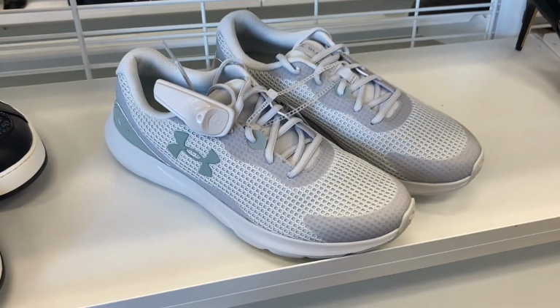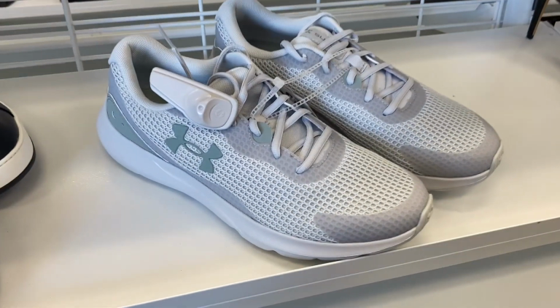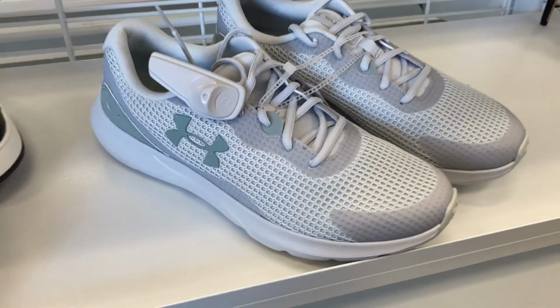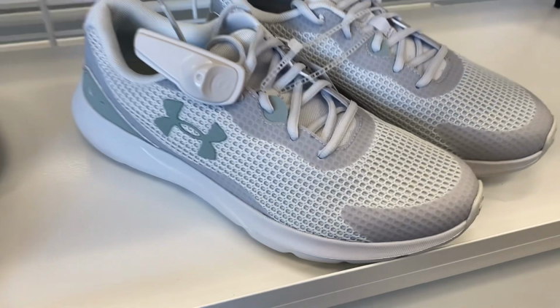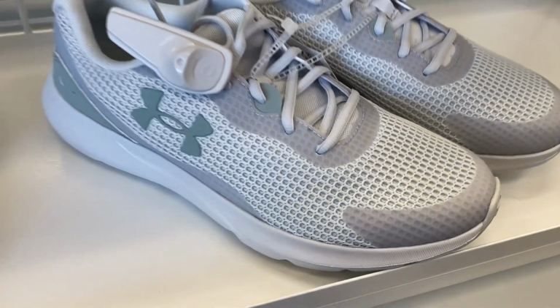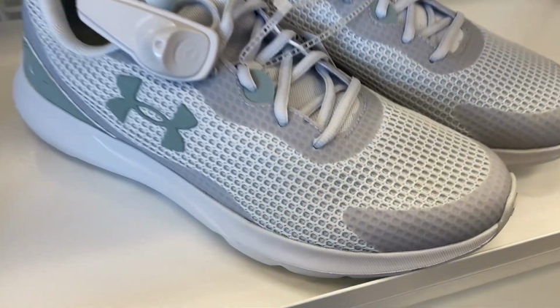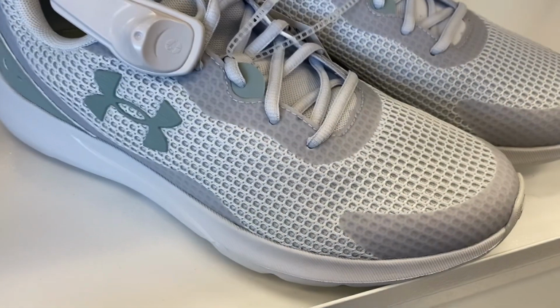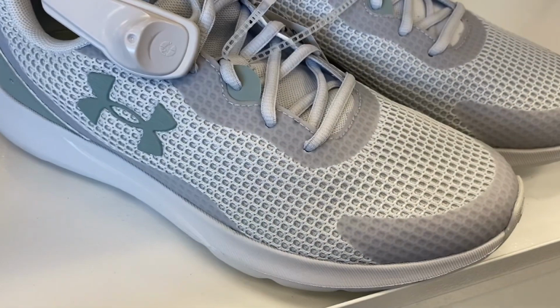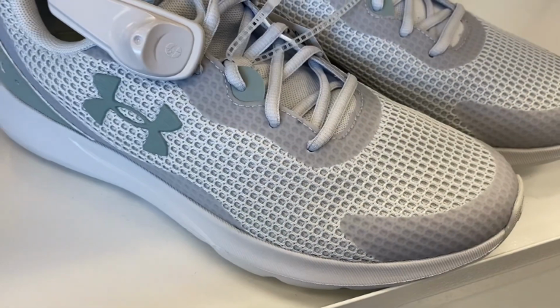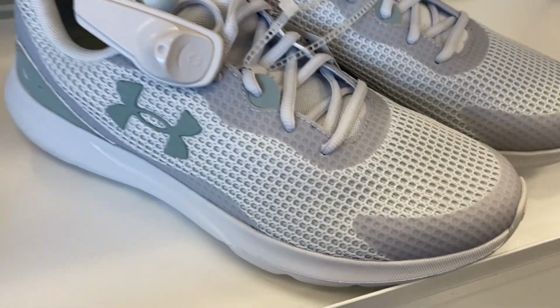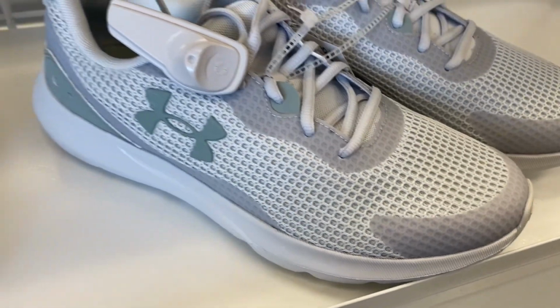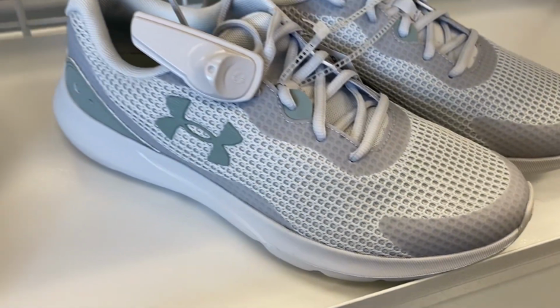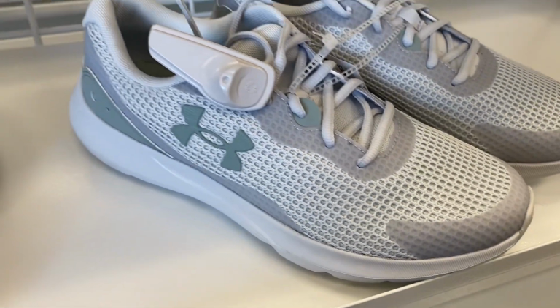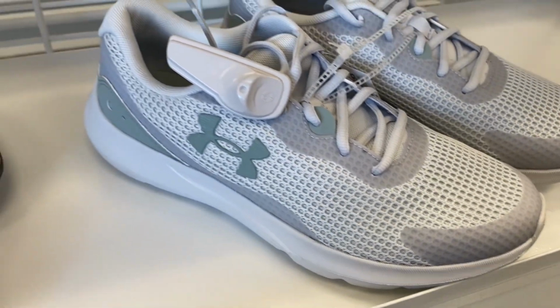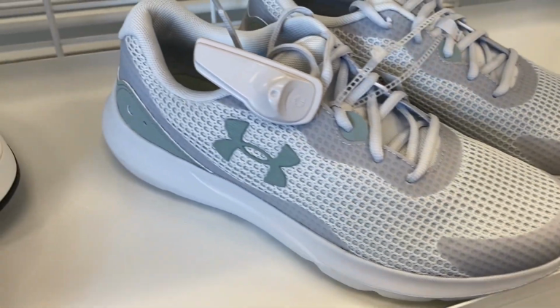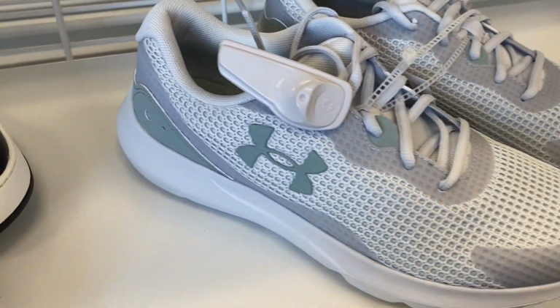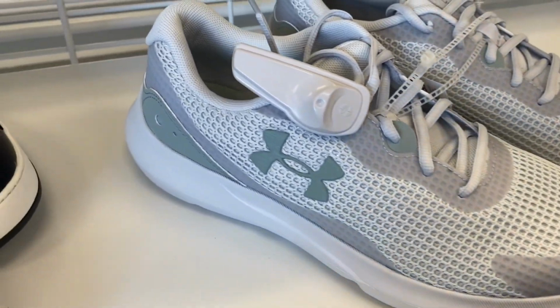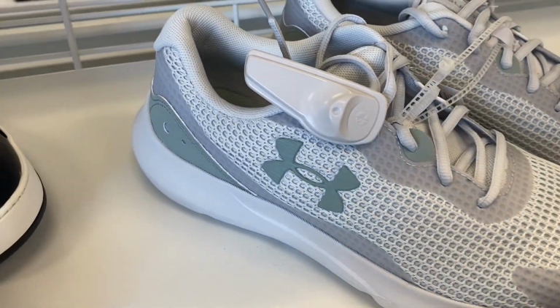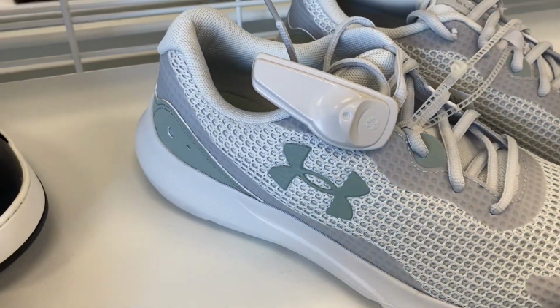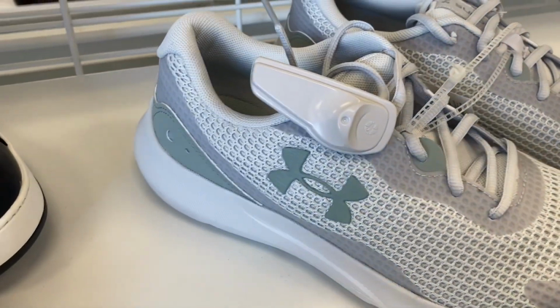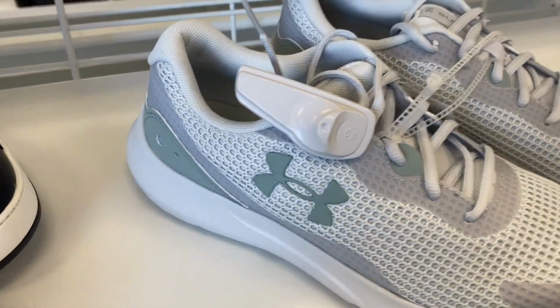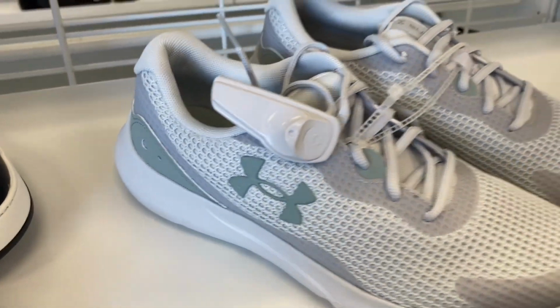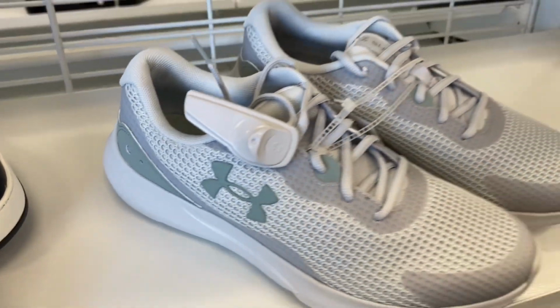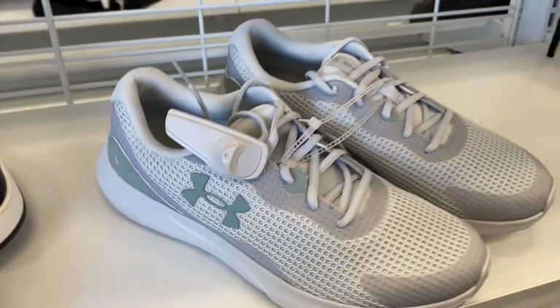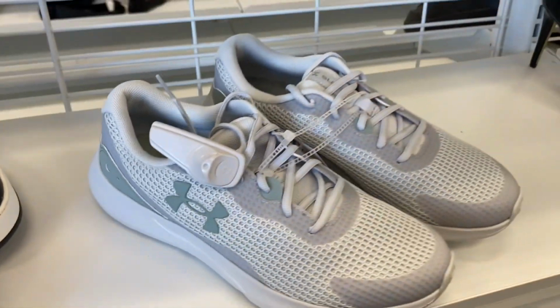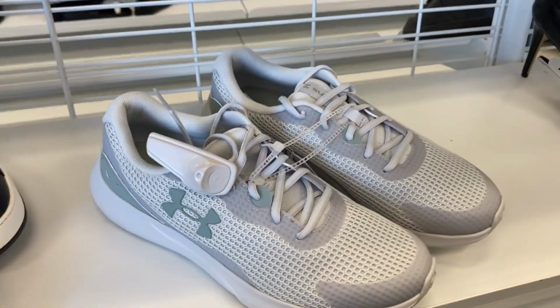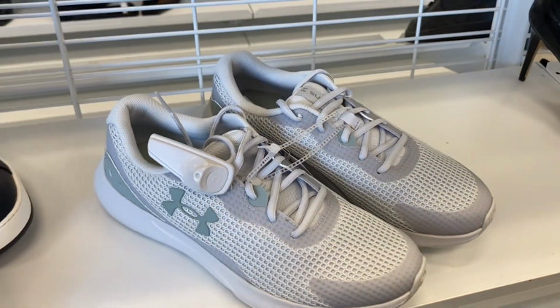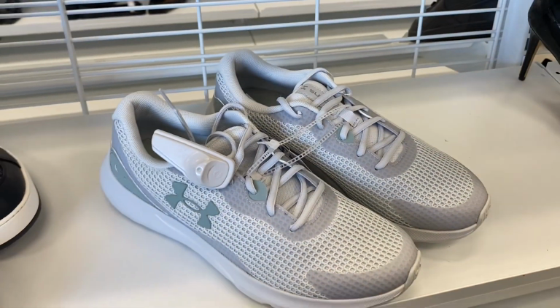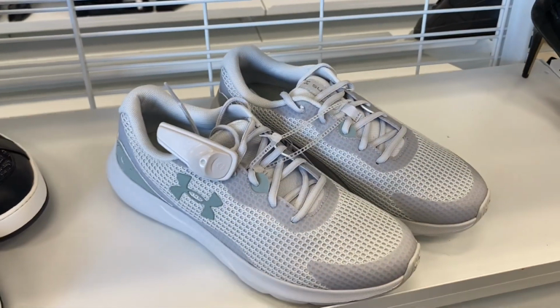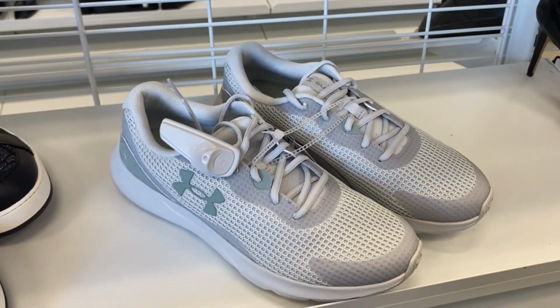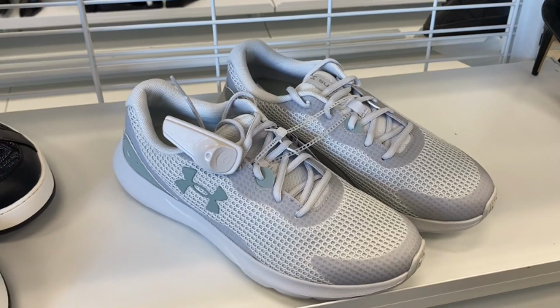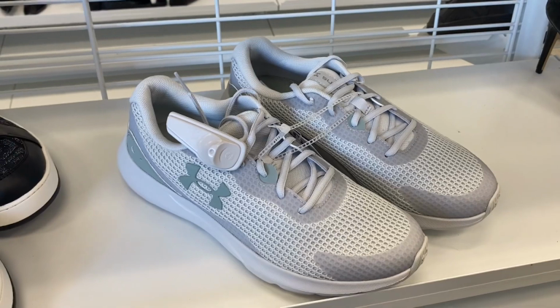I found a pair of Under Armour — I thought these were kind of cool too. They're a really light mint green with another shaded green, and they're only $32.99 for Under Armour.